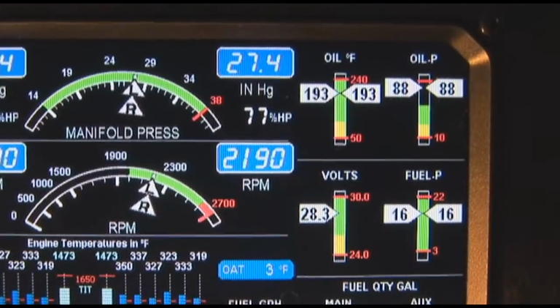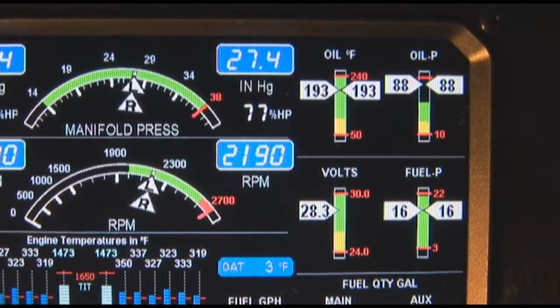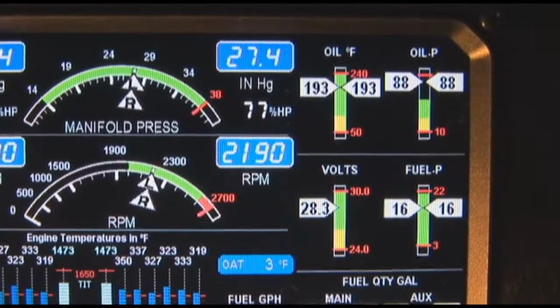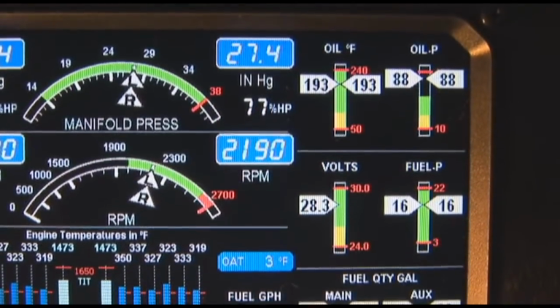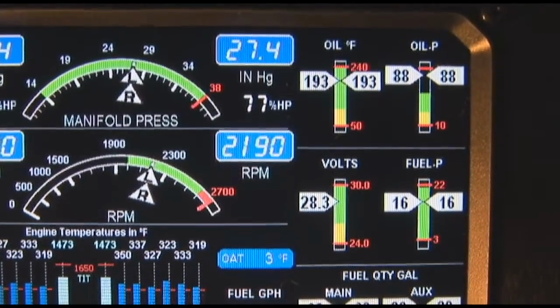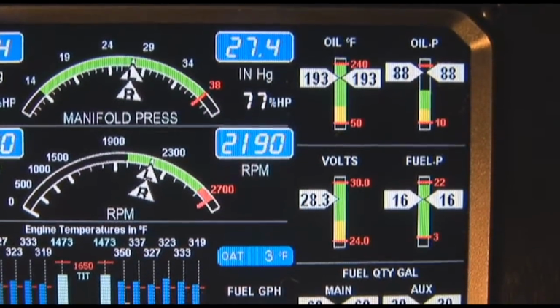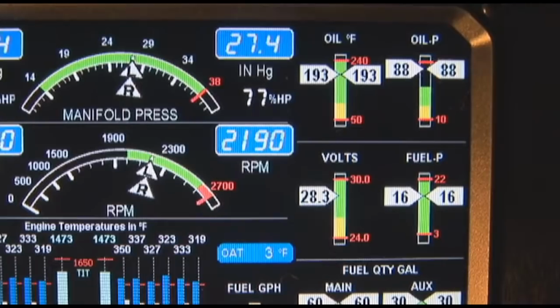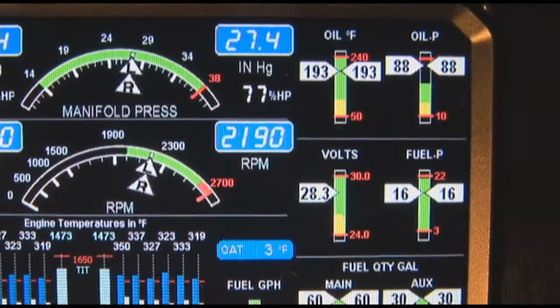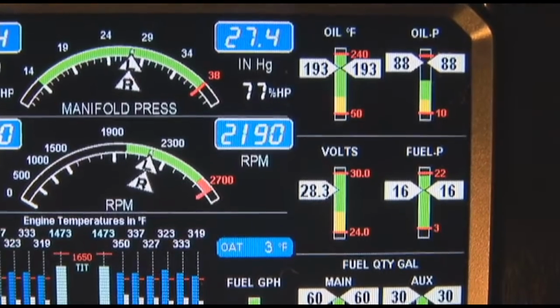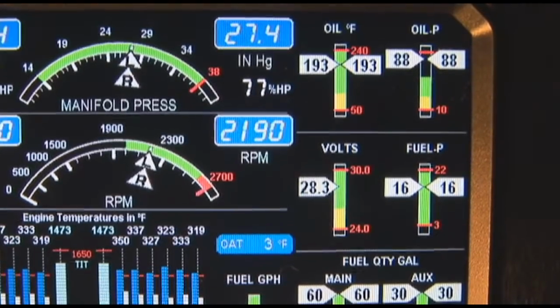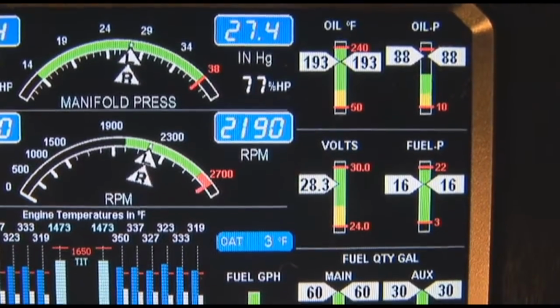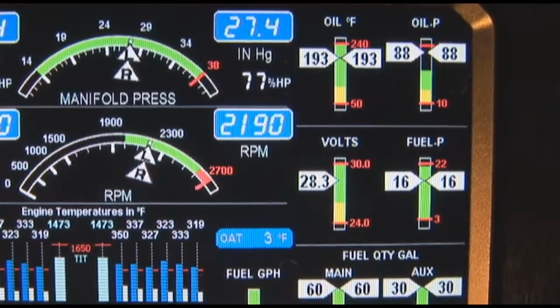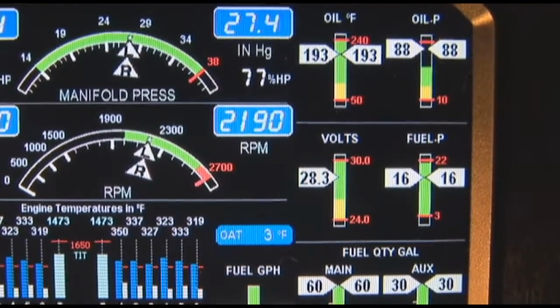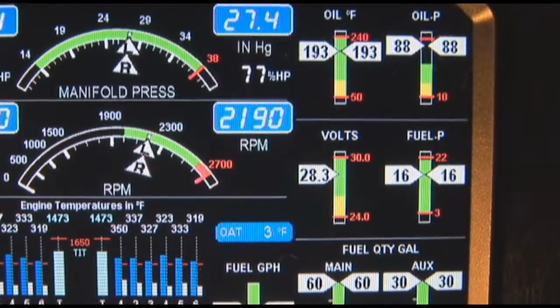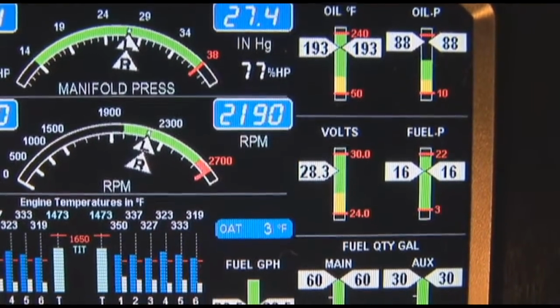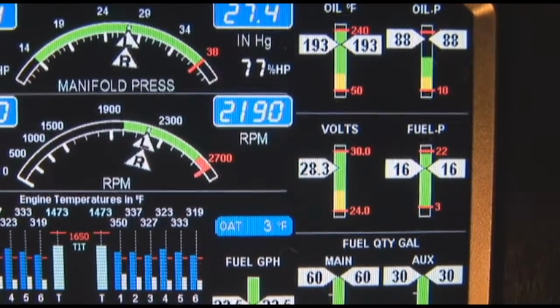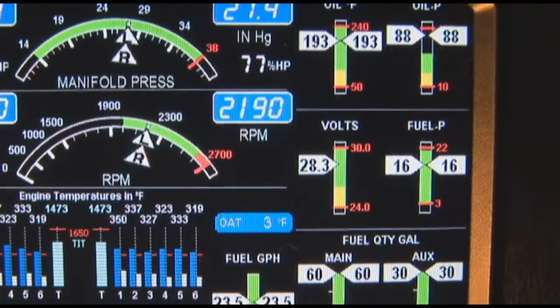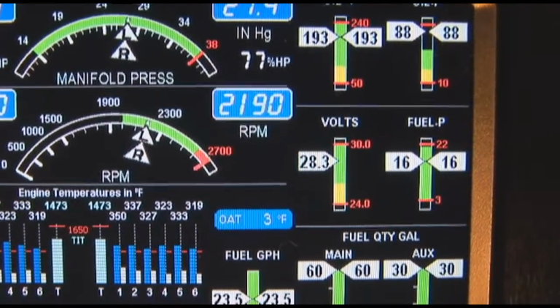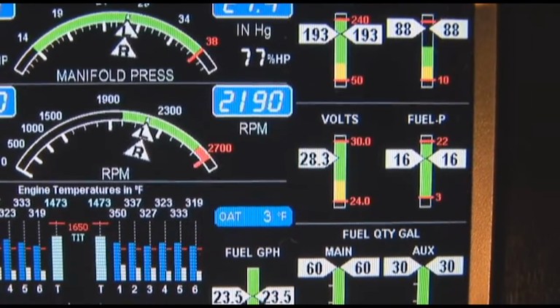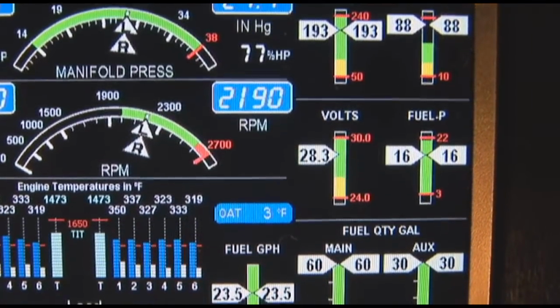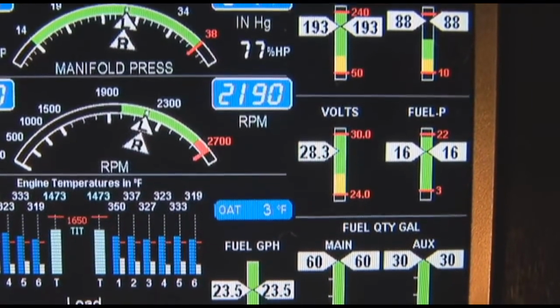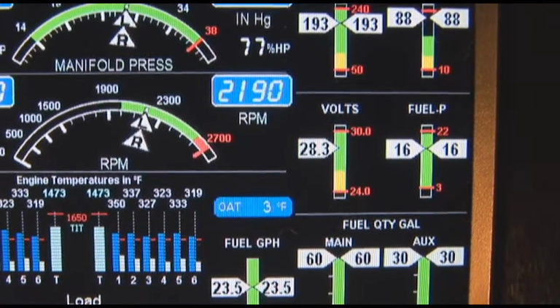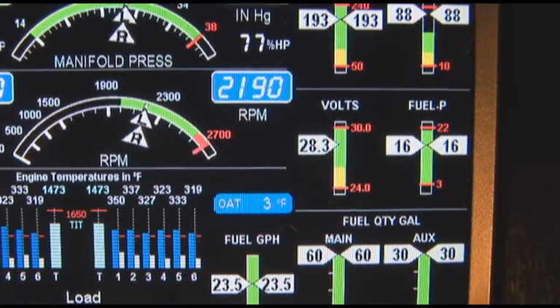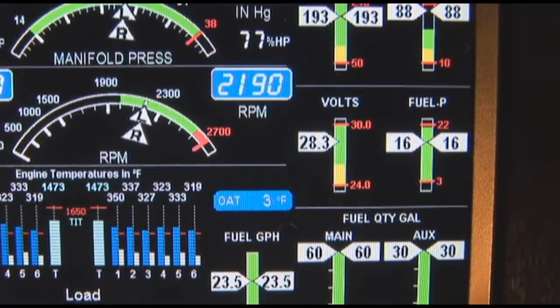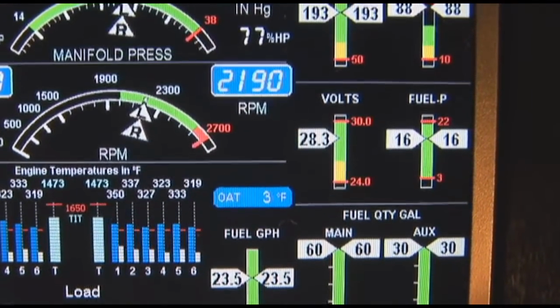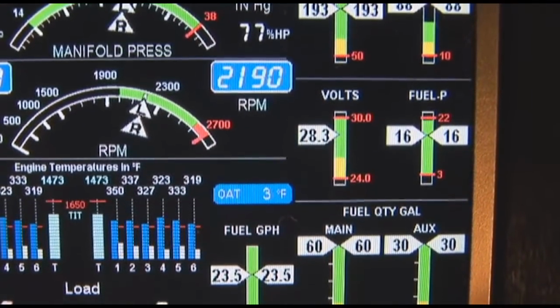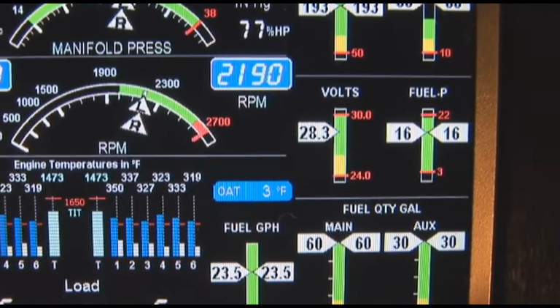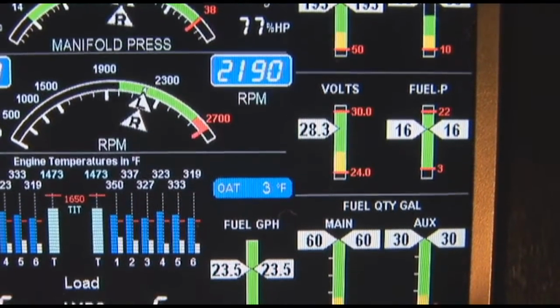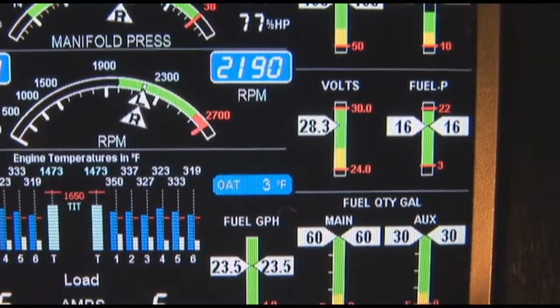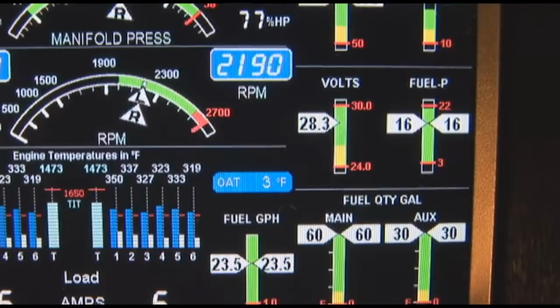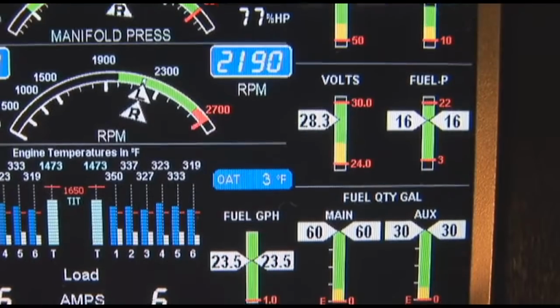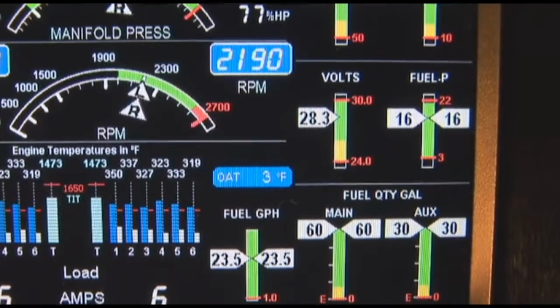Be alert for abnormal bus voltage, cold oil temperature, or high CHTs.